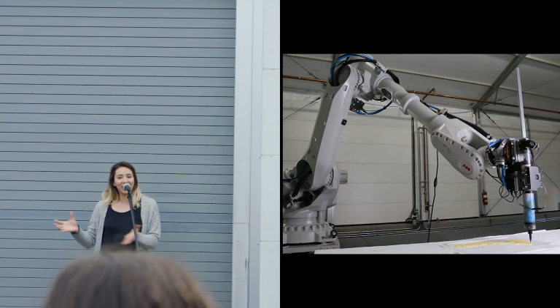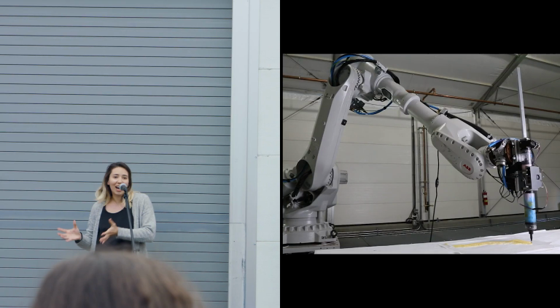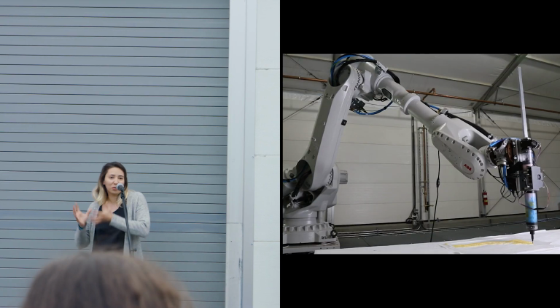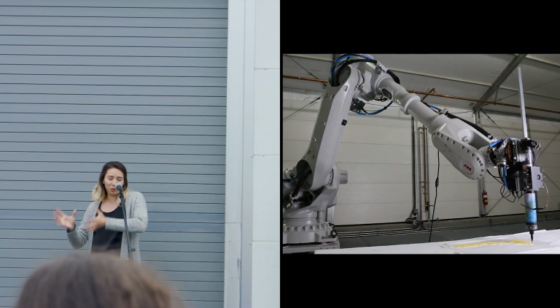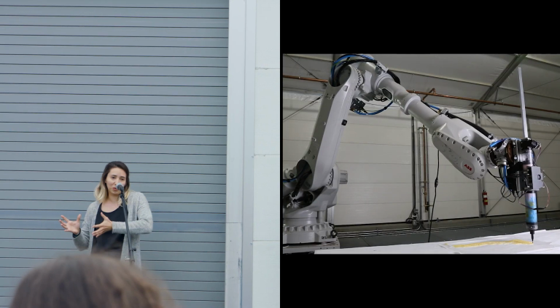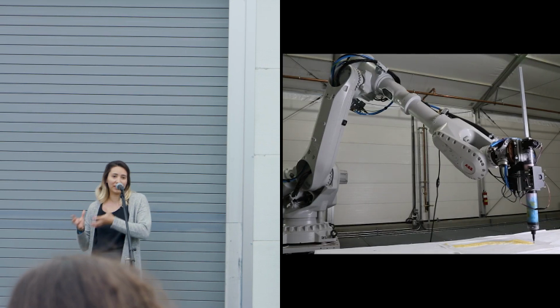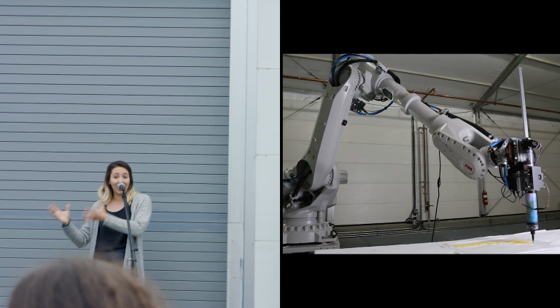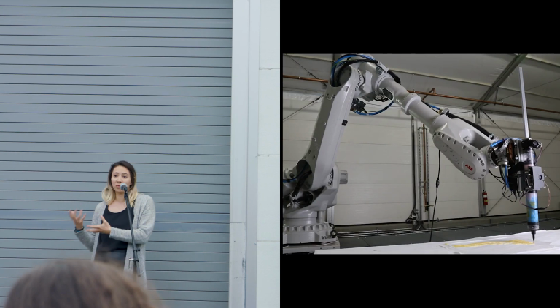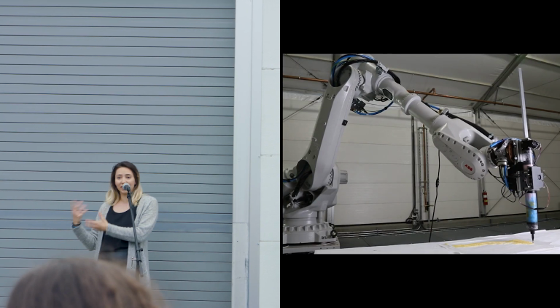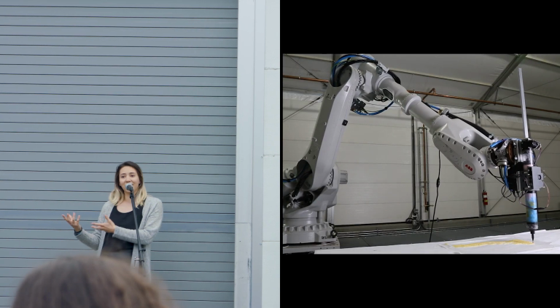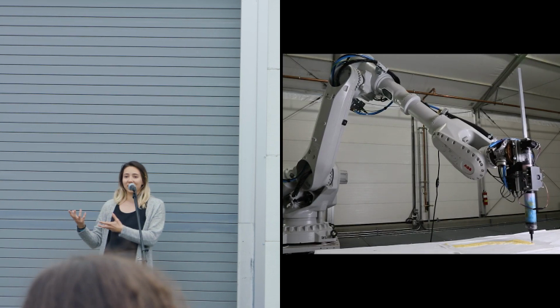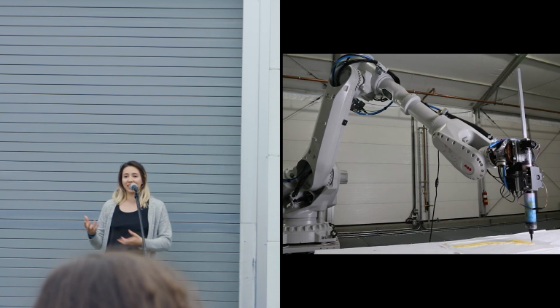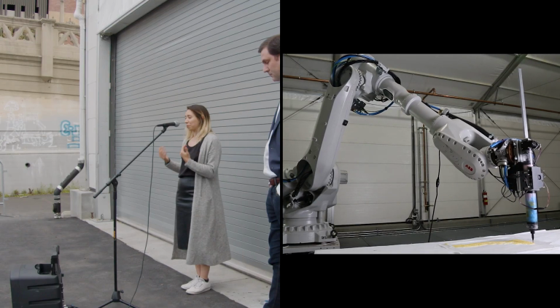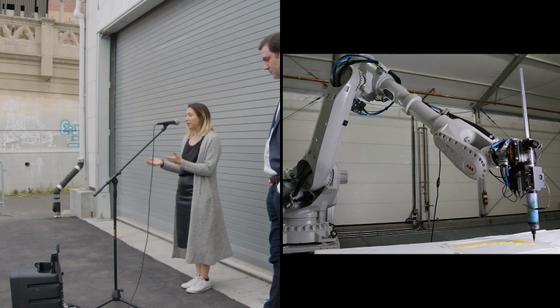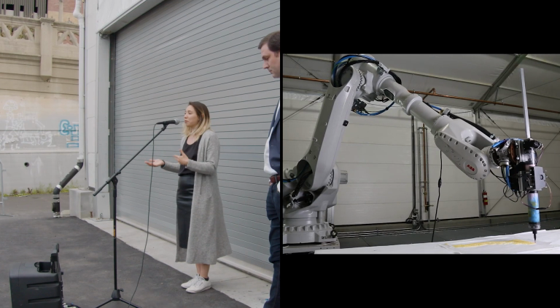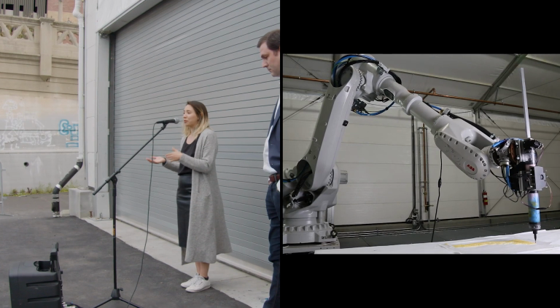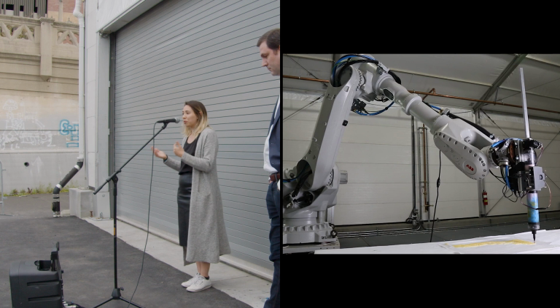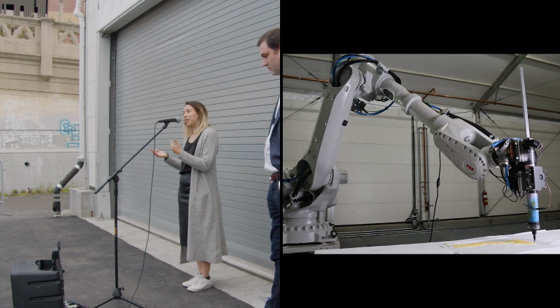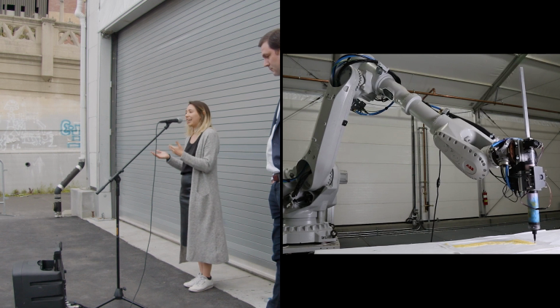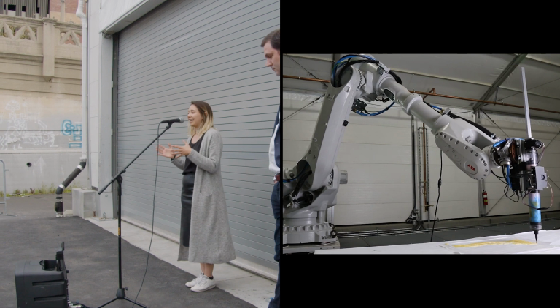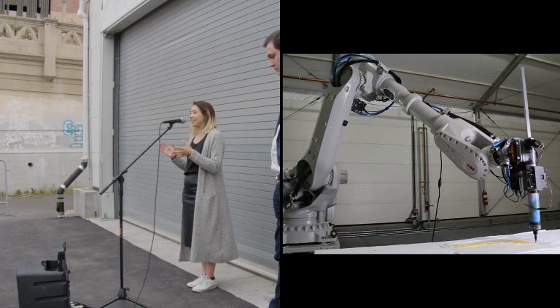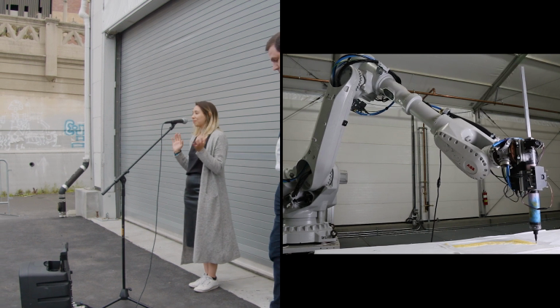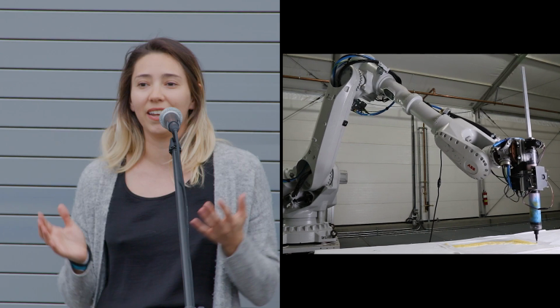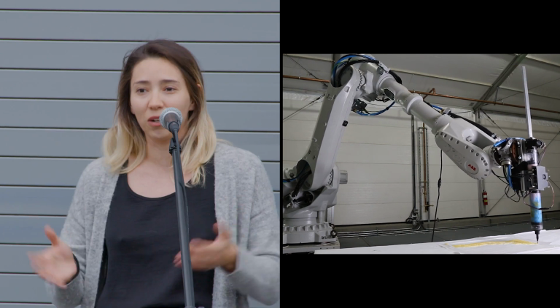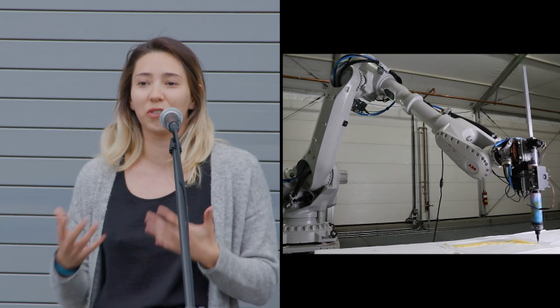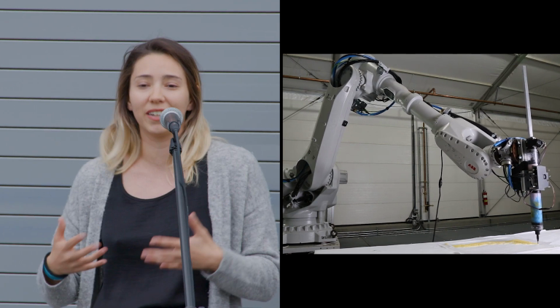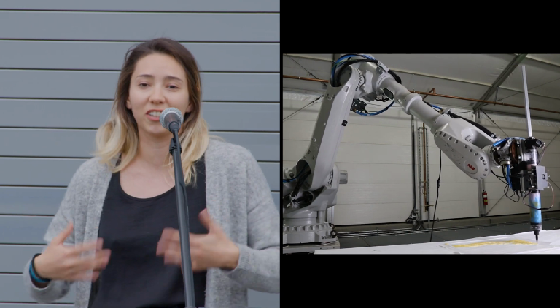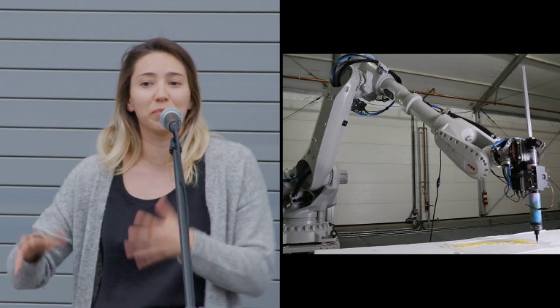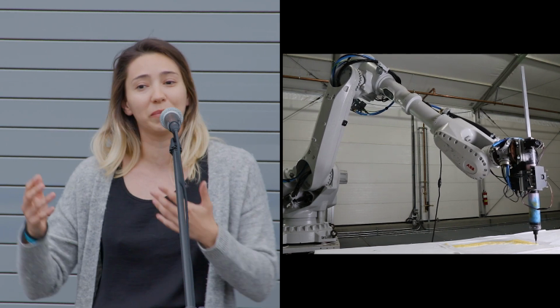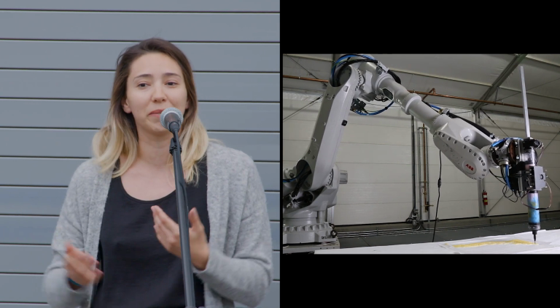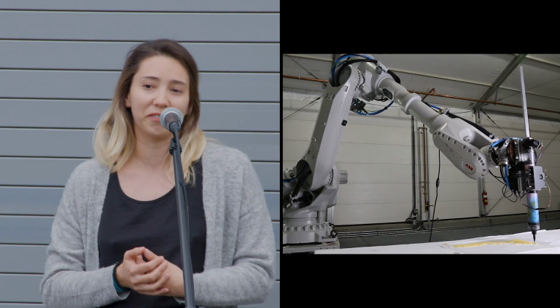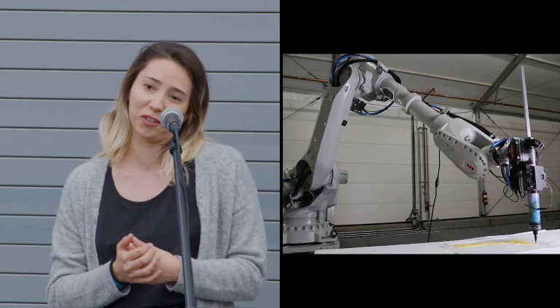Learning how to interact with these technologies is pretty rewarding, and I also think that it's going to help us build a better future.